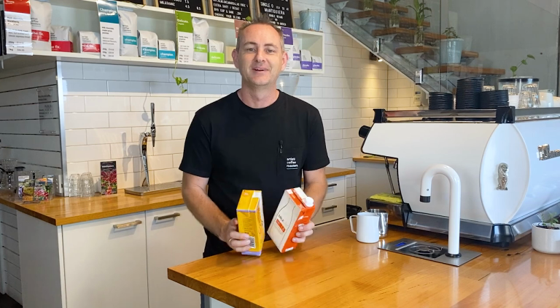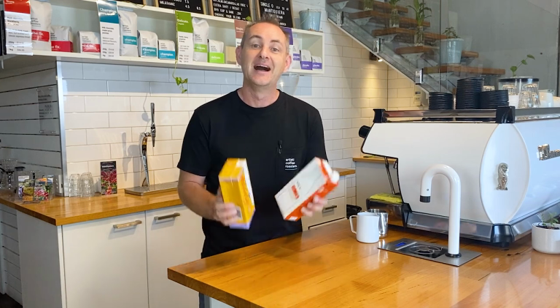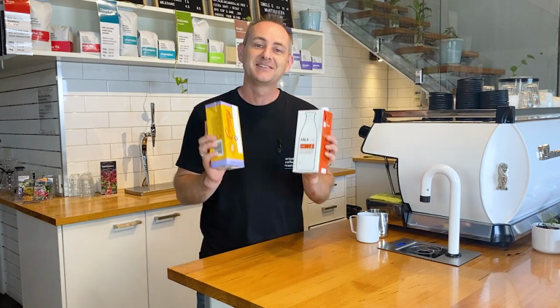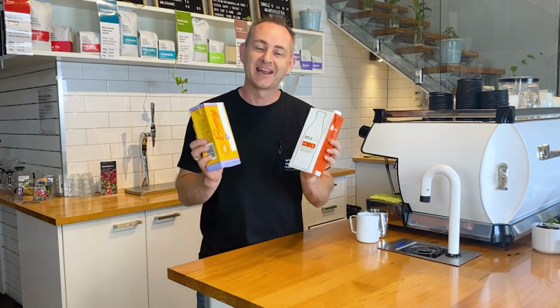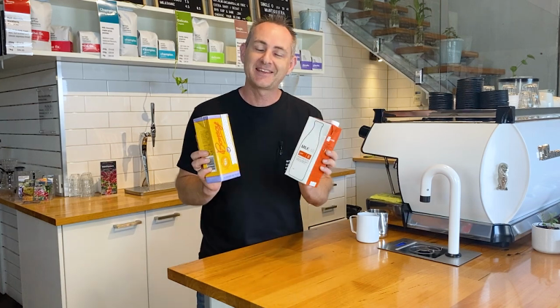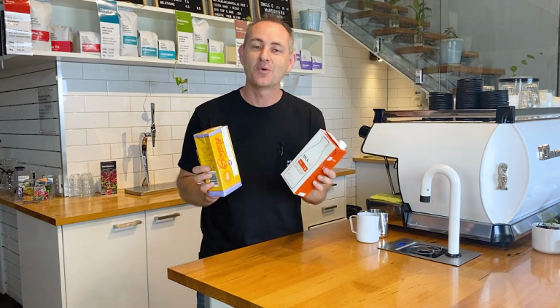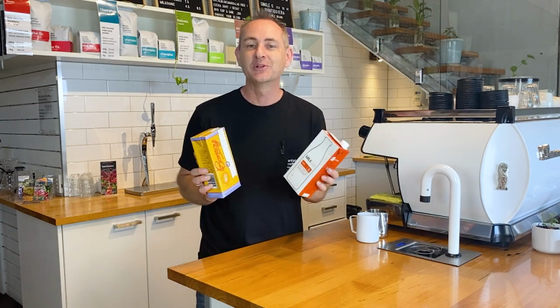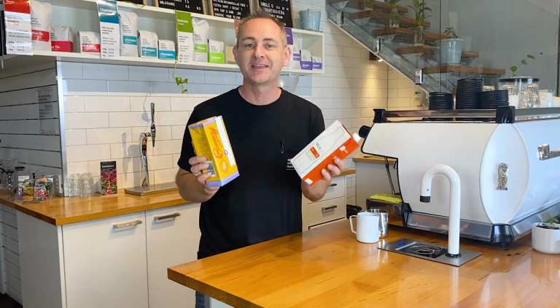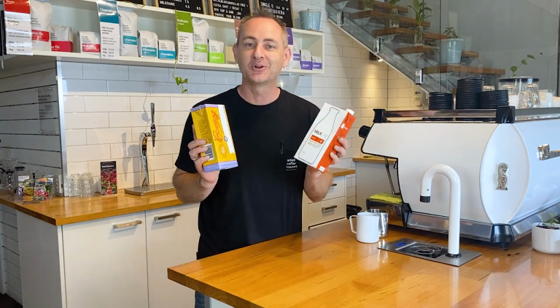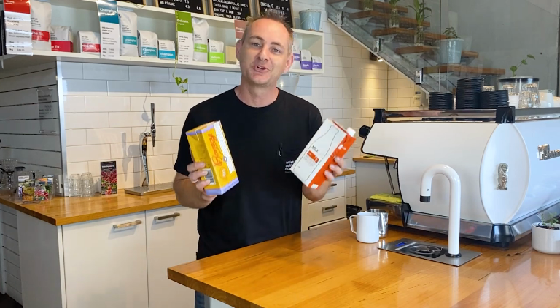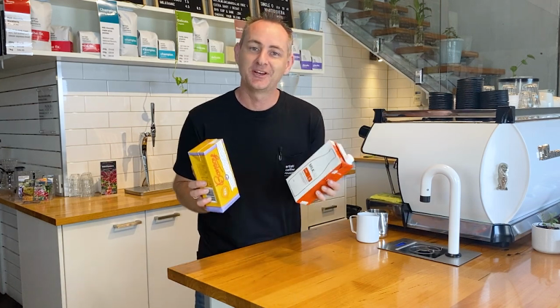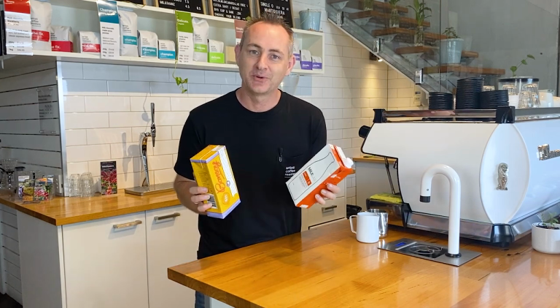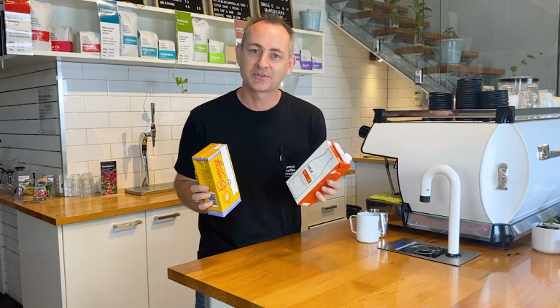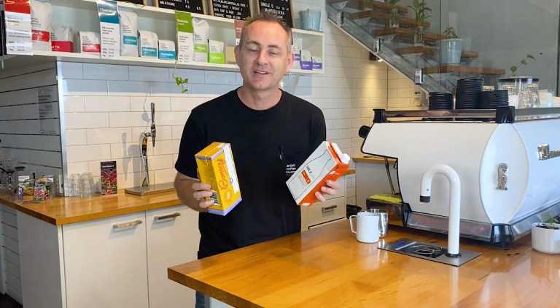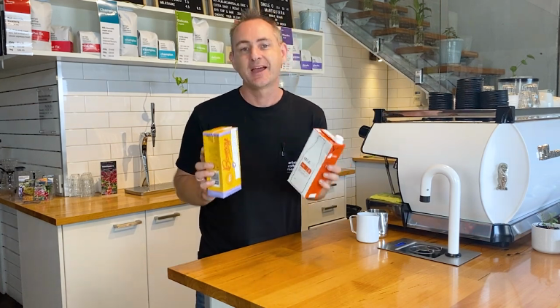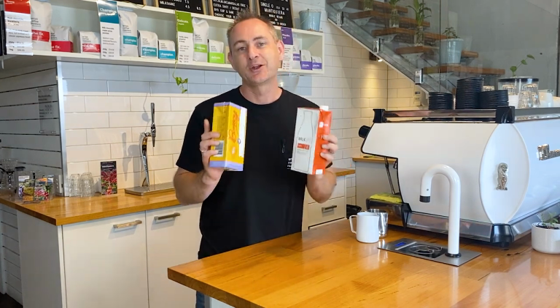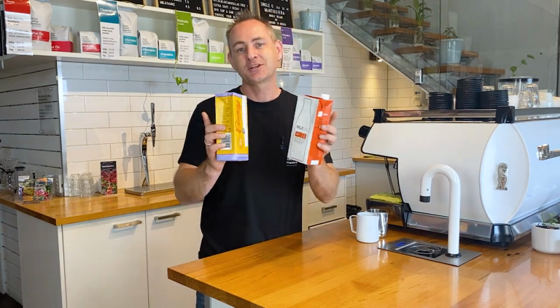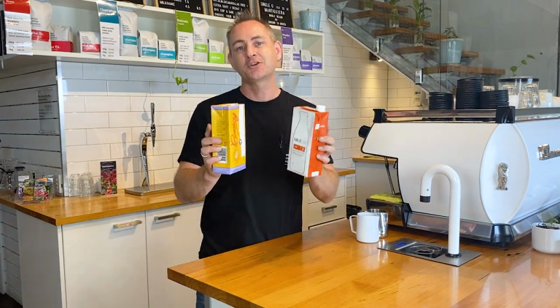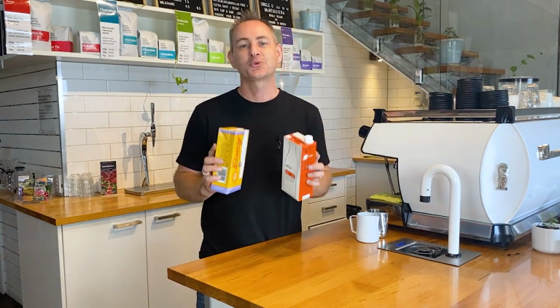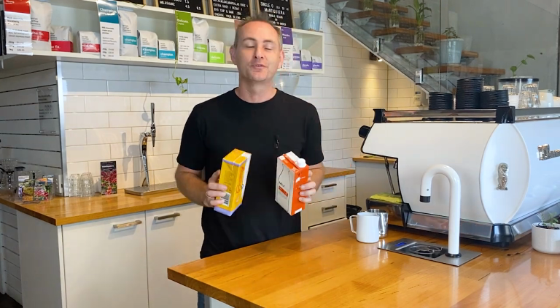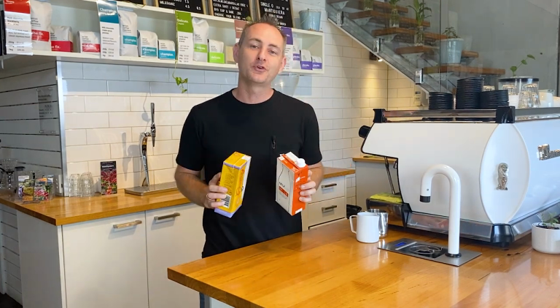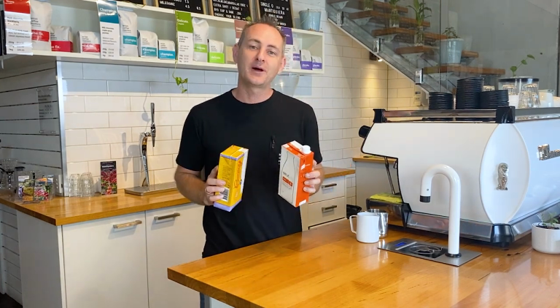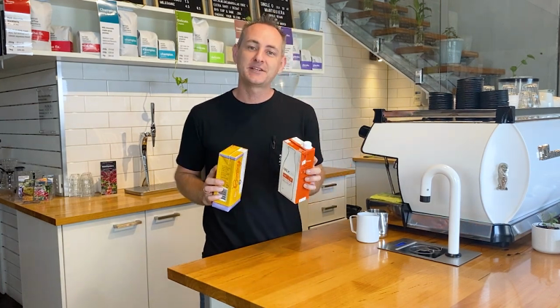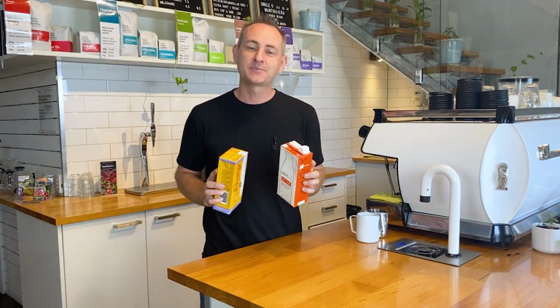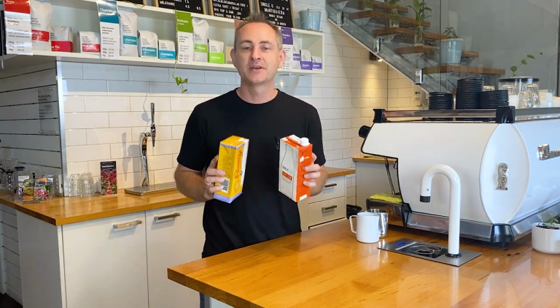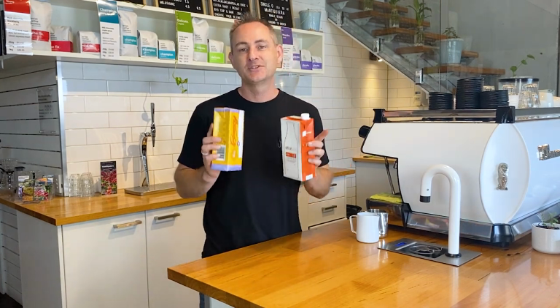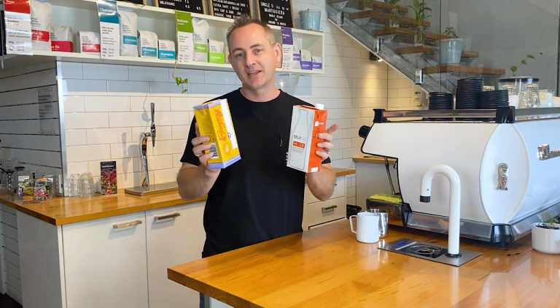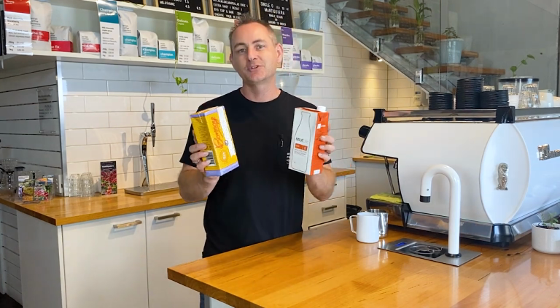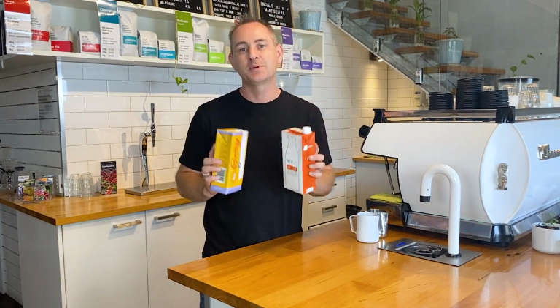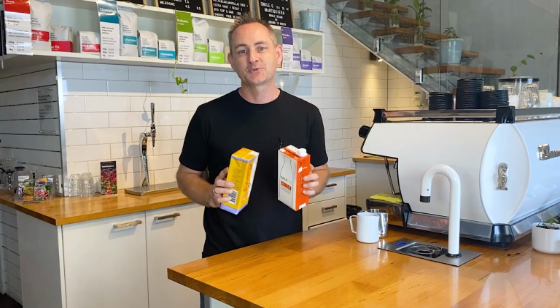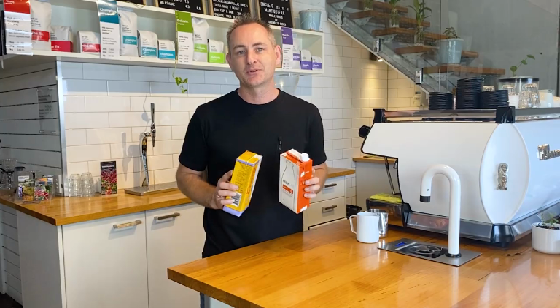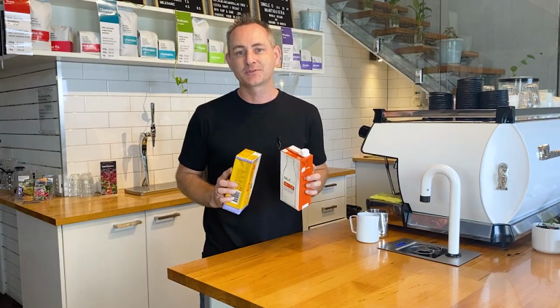Today we're looking at alternative milks, and I'll take you through a few of my tips to get you the best results.